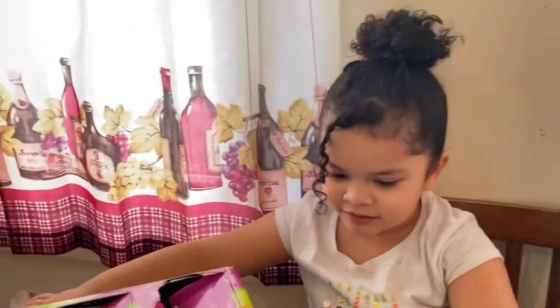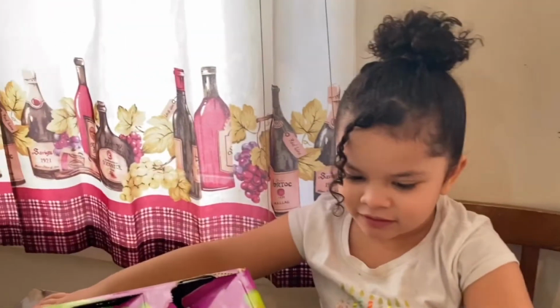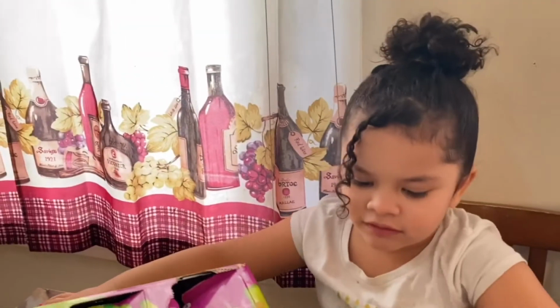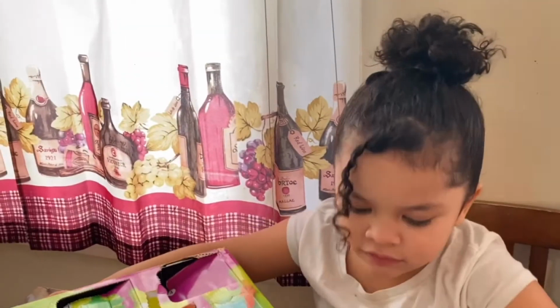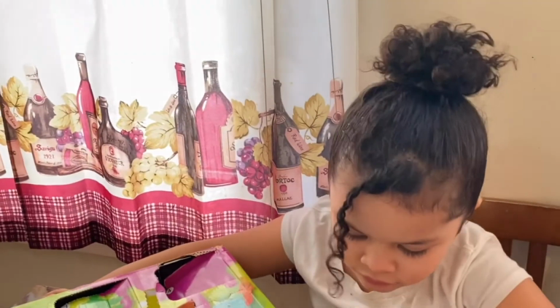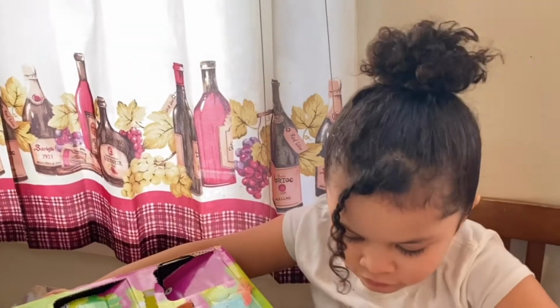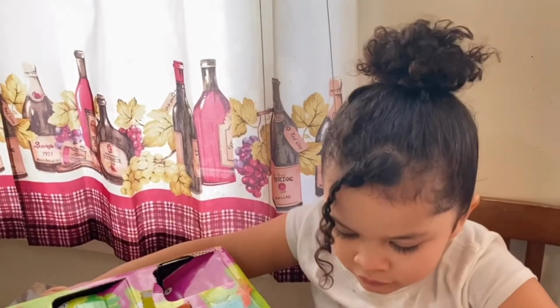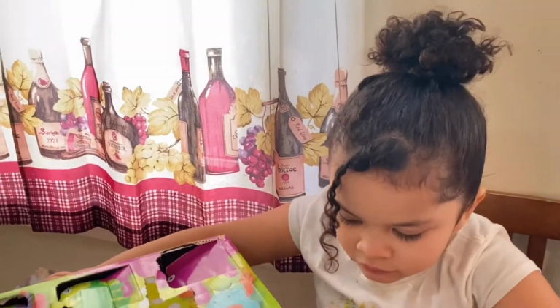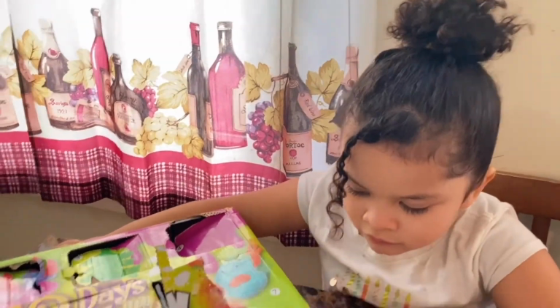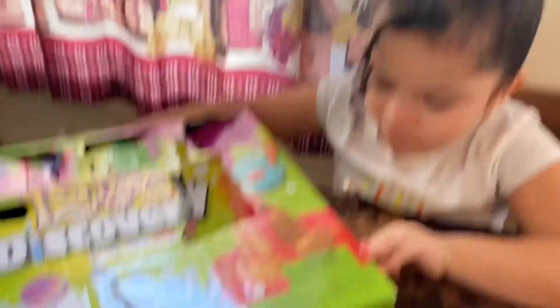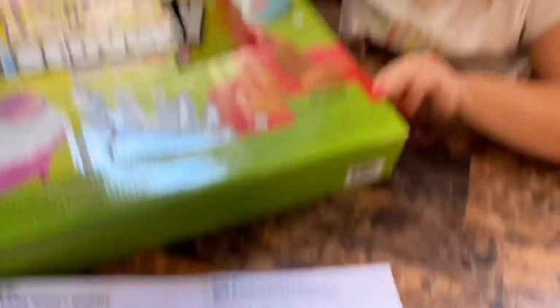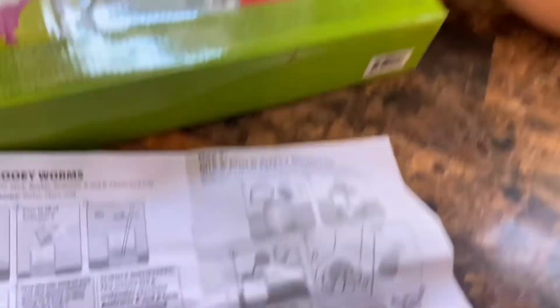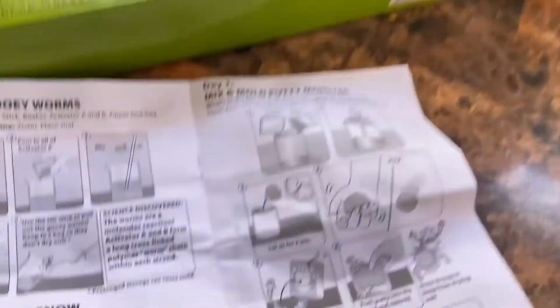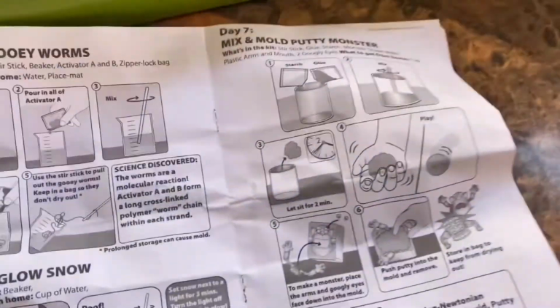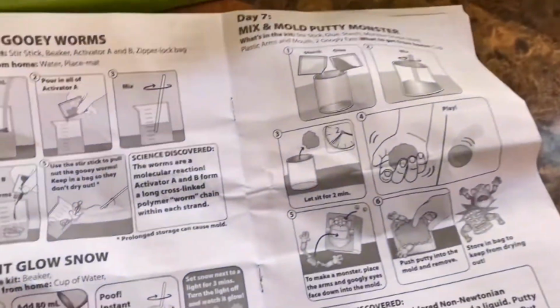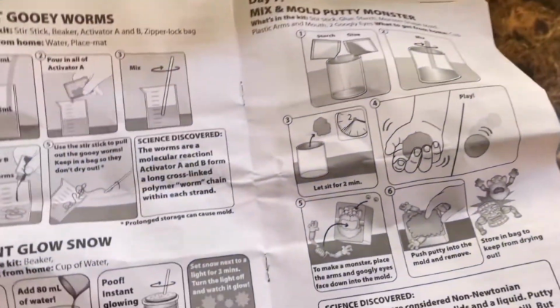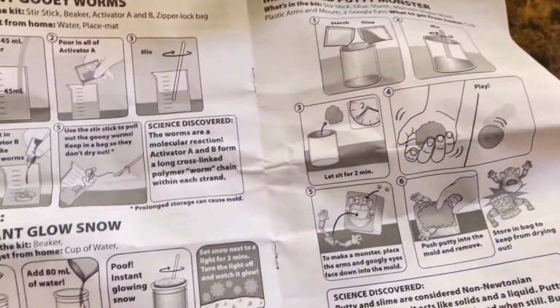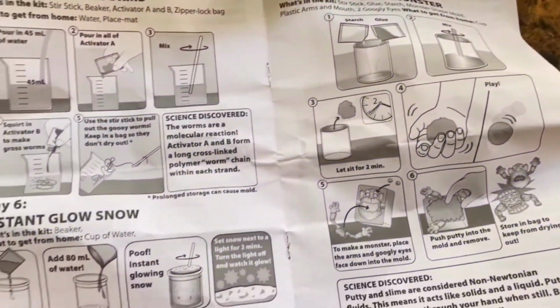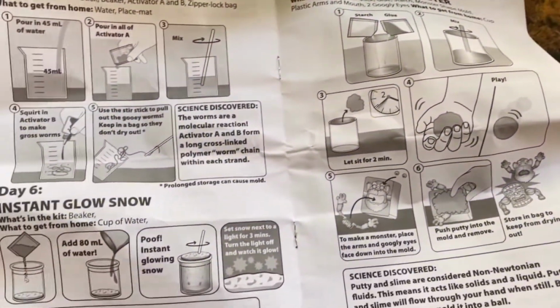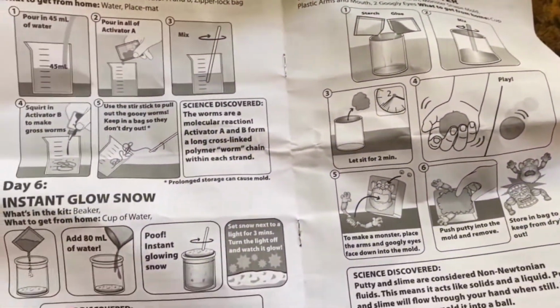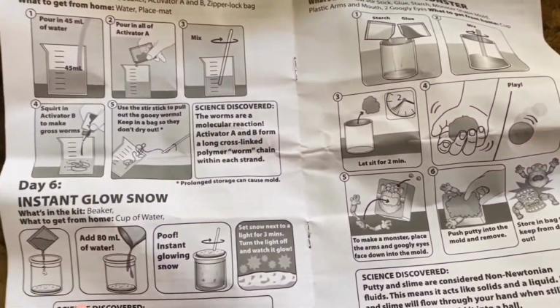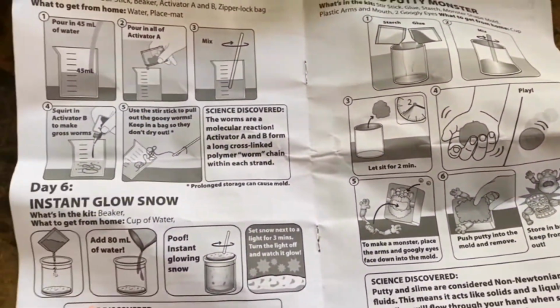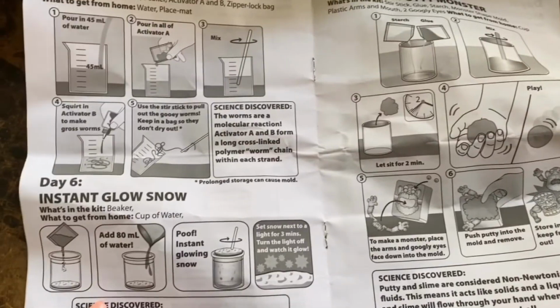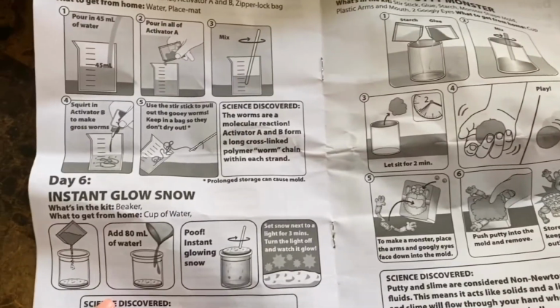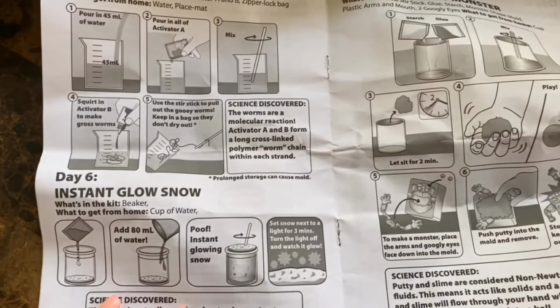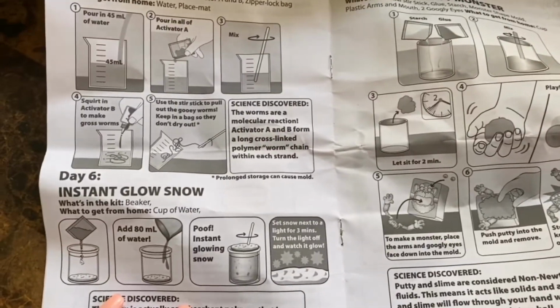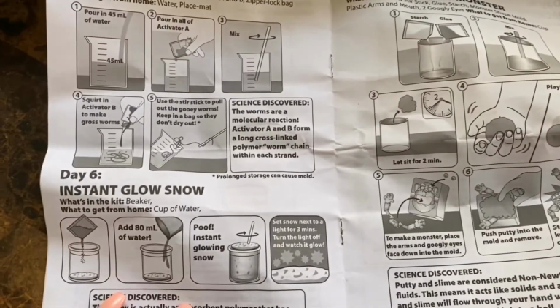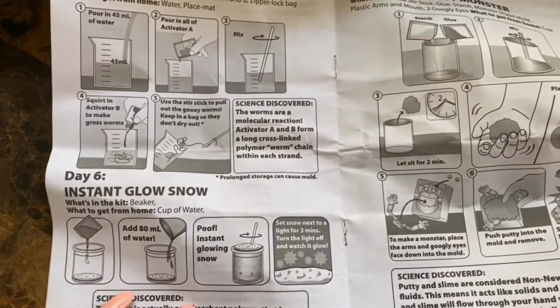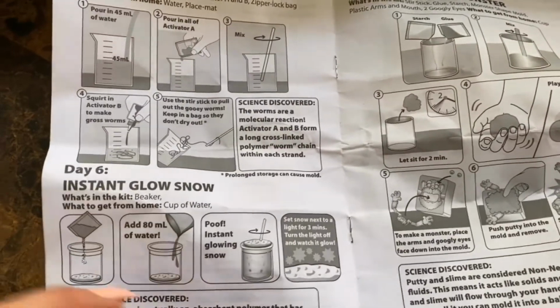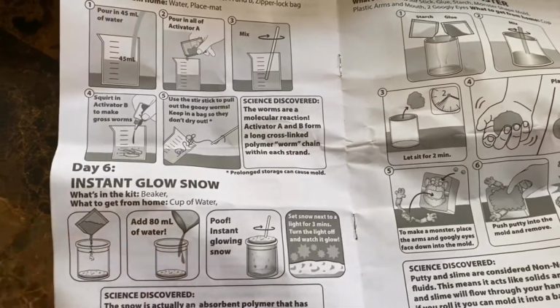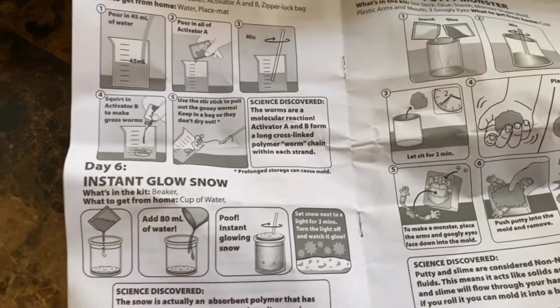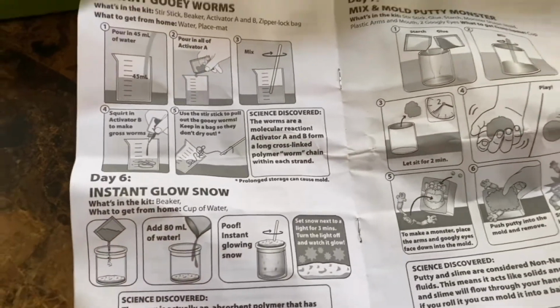Alright, the instructions say: set snow in the light for three minutes, then turn off the lights and watch the glow.